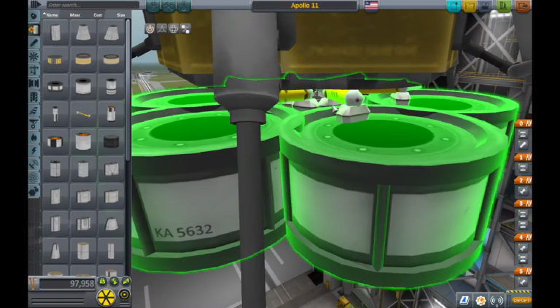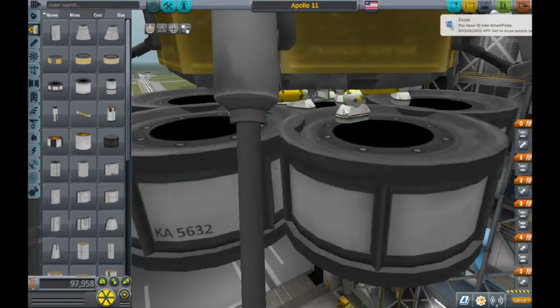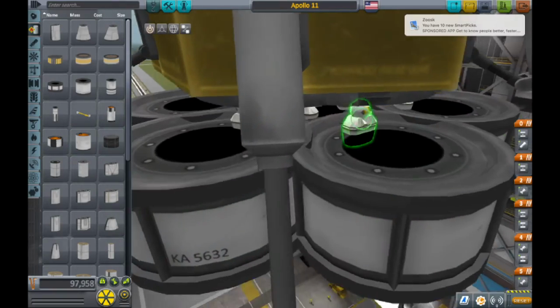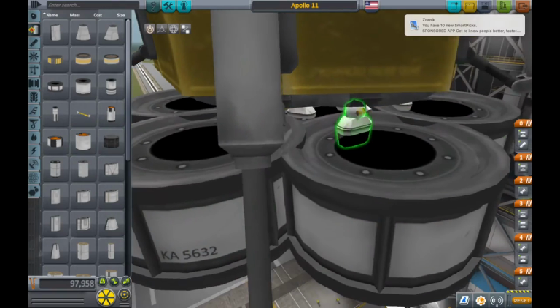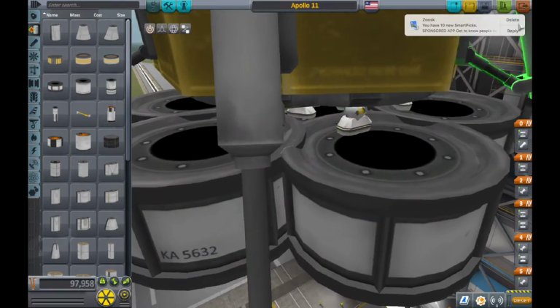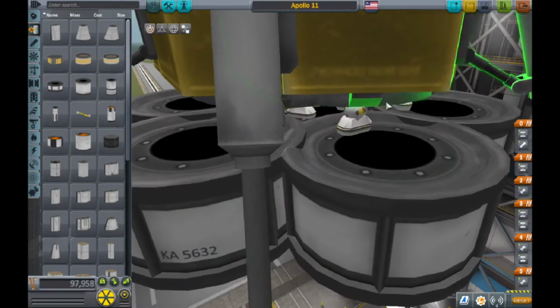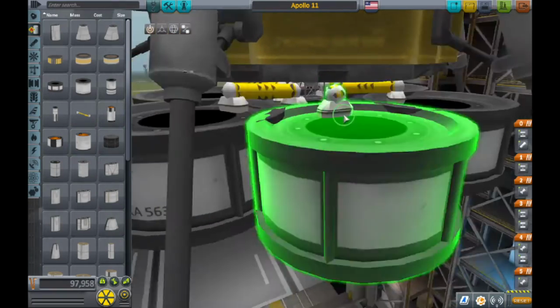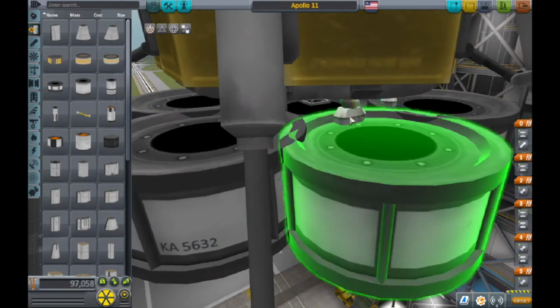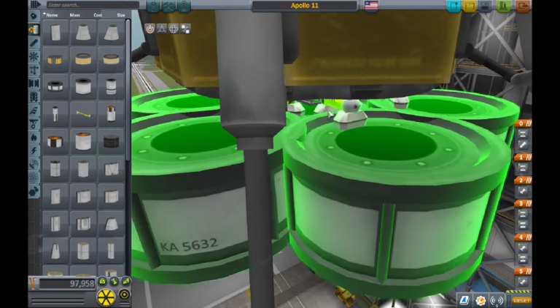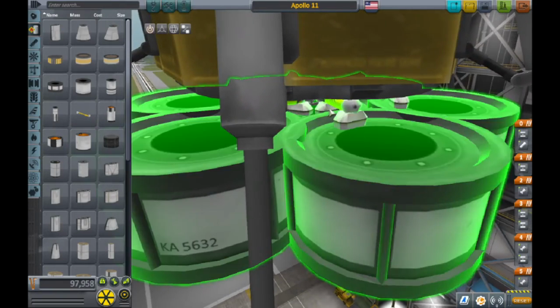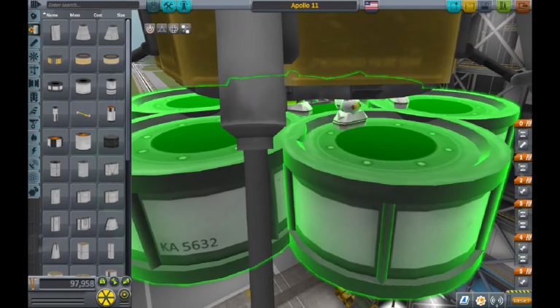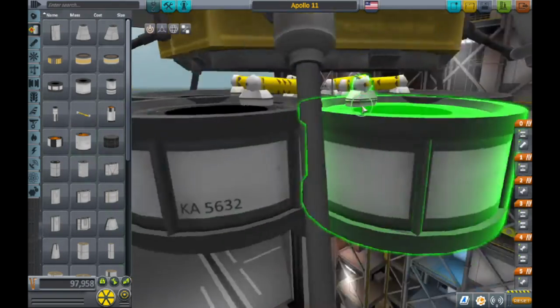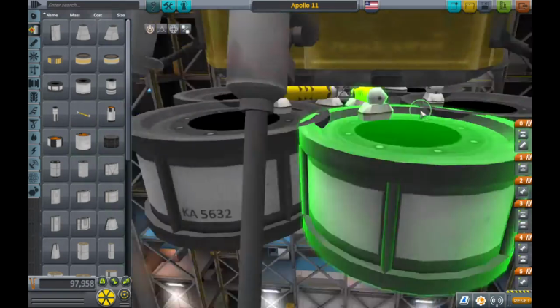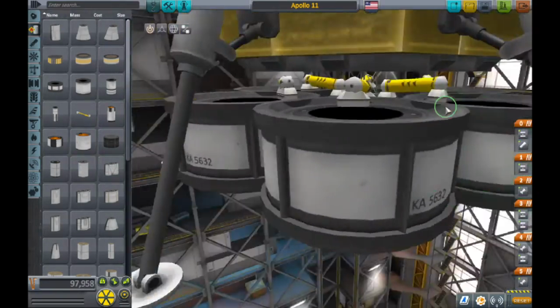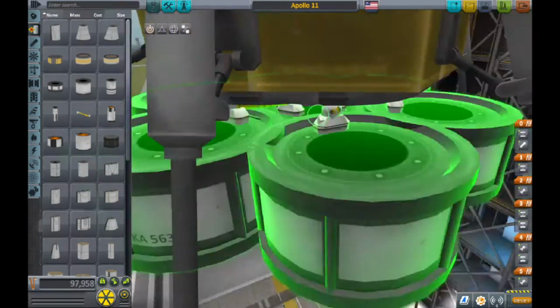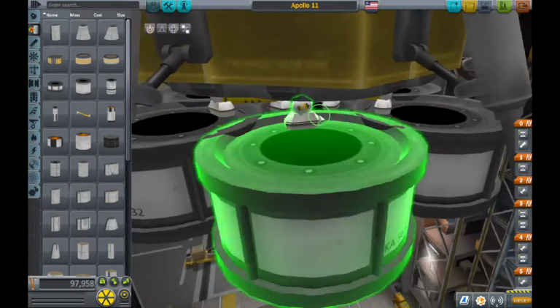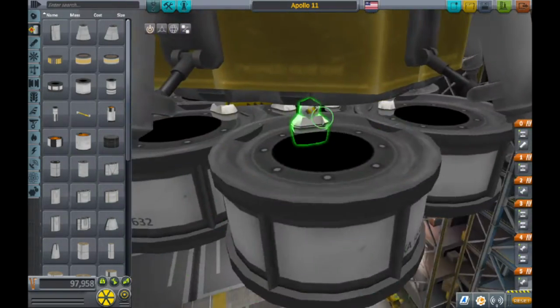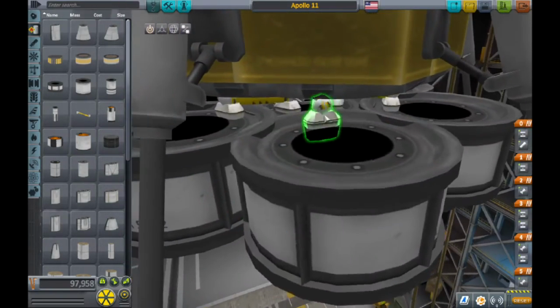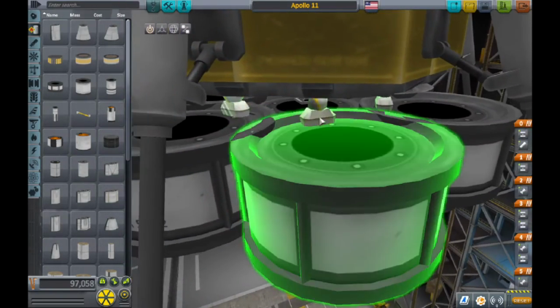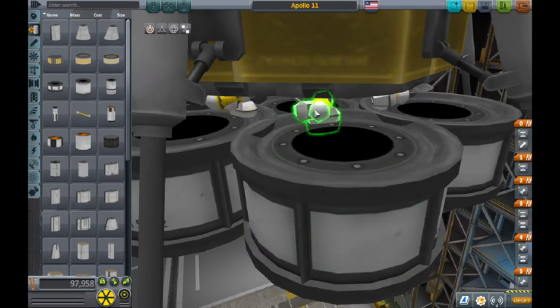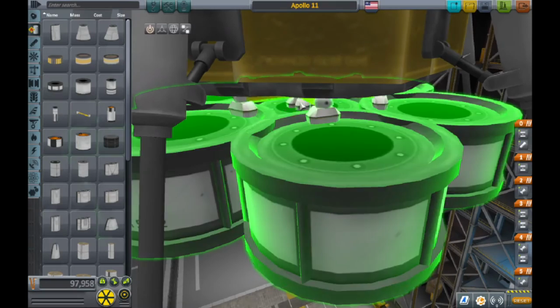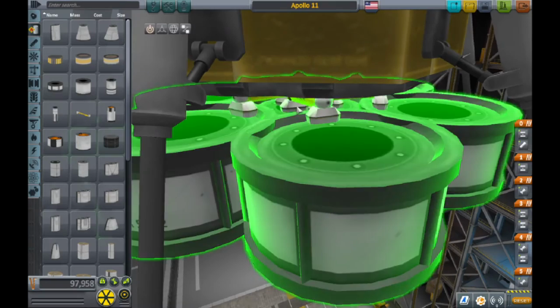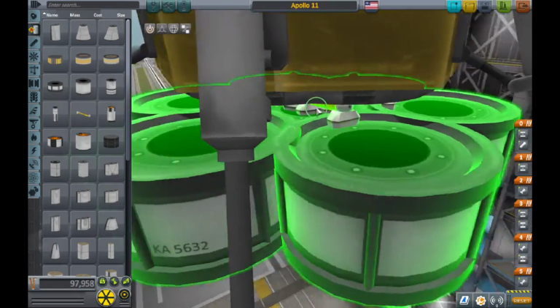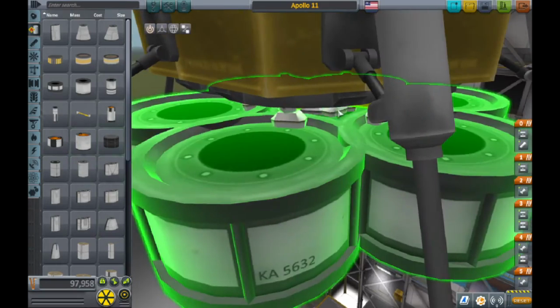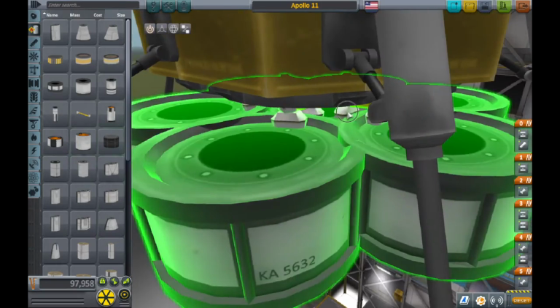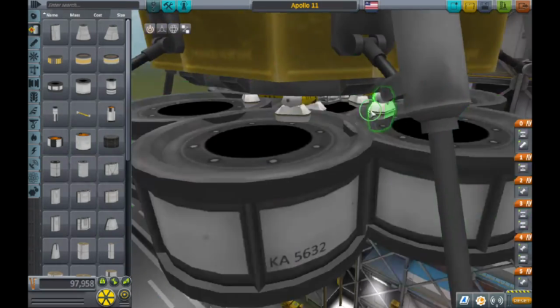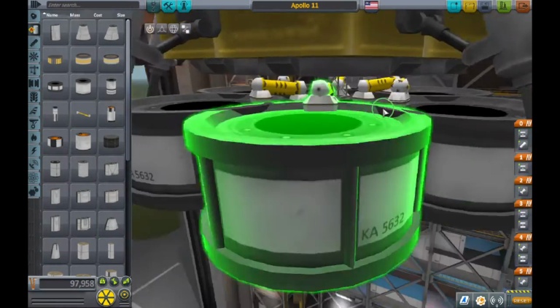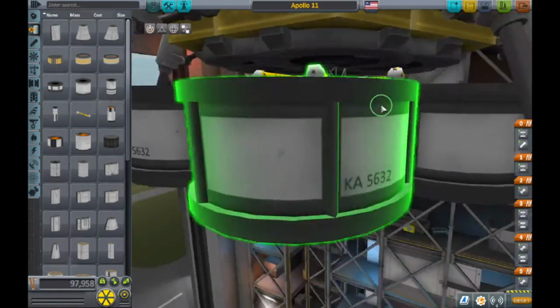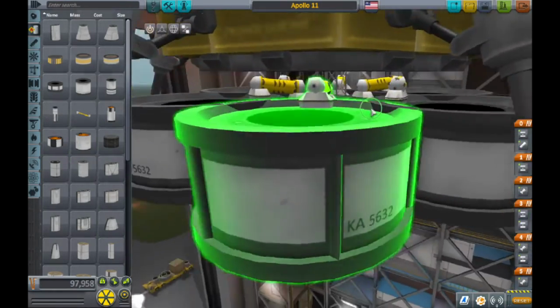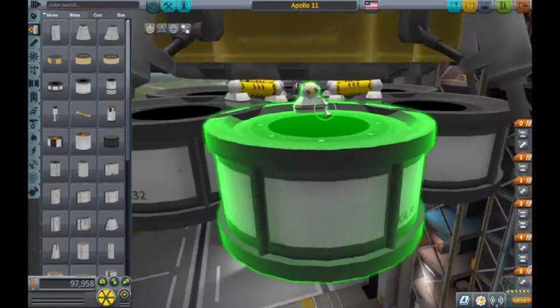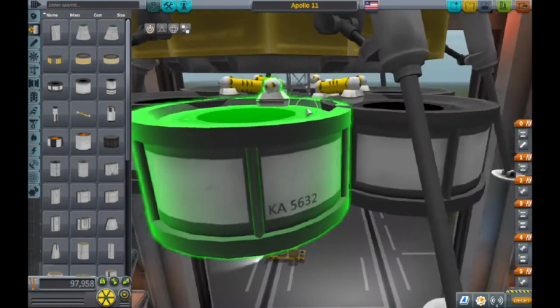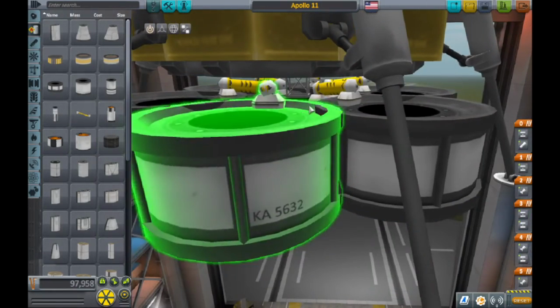I'm not sure if this makes a difference, but I just want to be extra sure because I don't want to crash when I'm going to the moon.